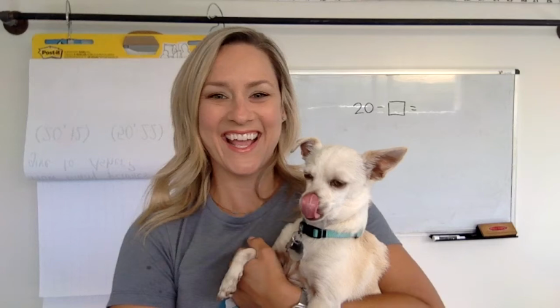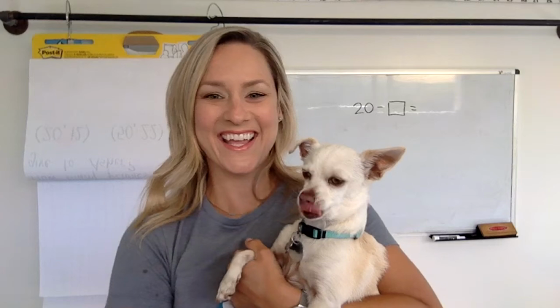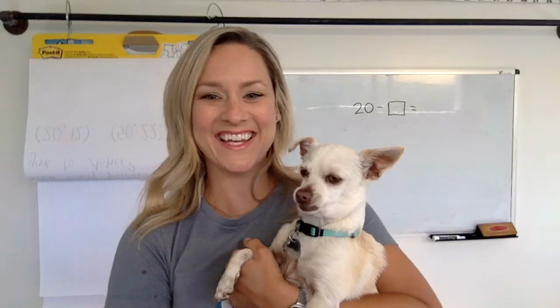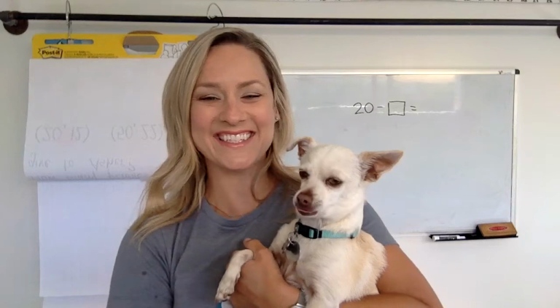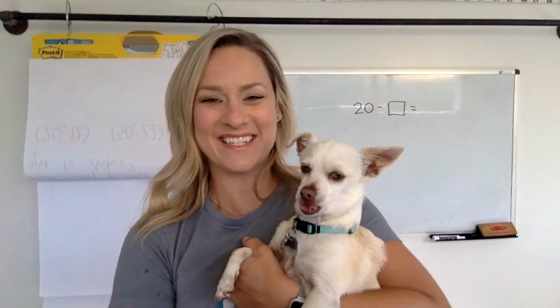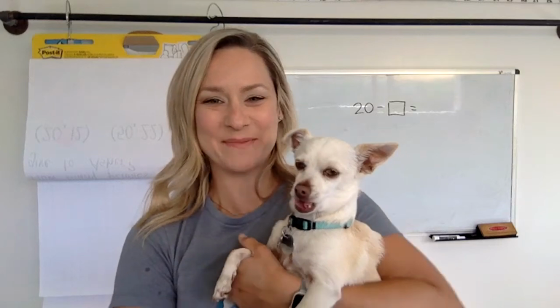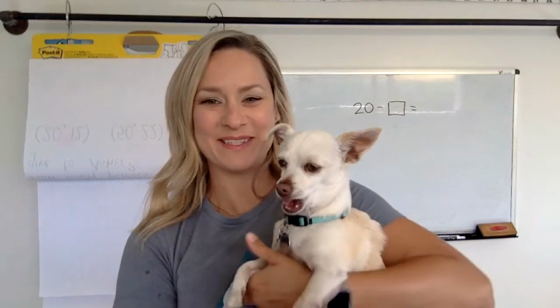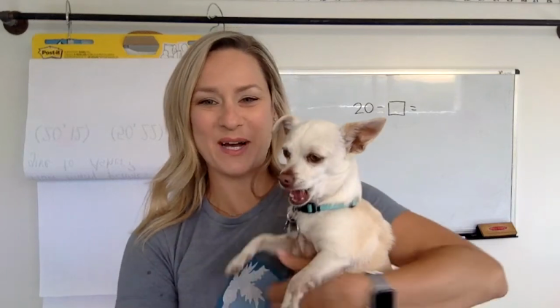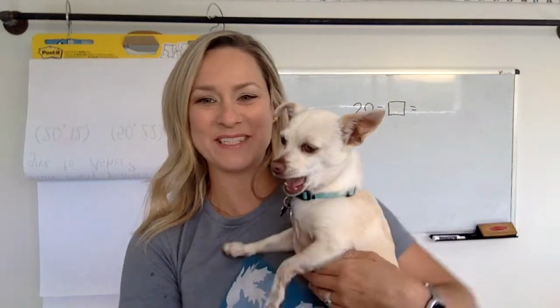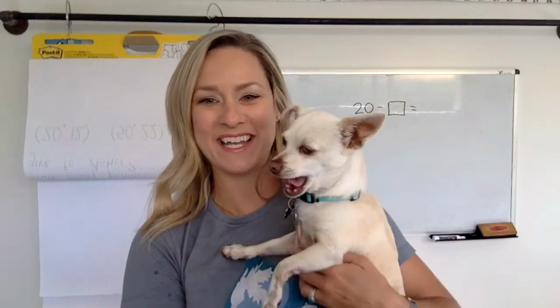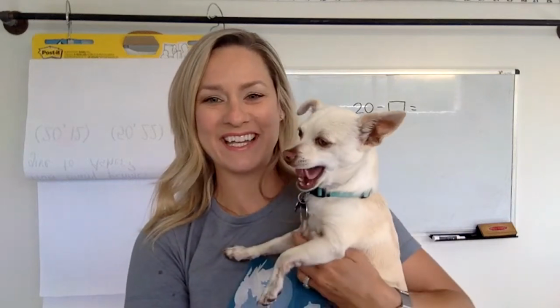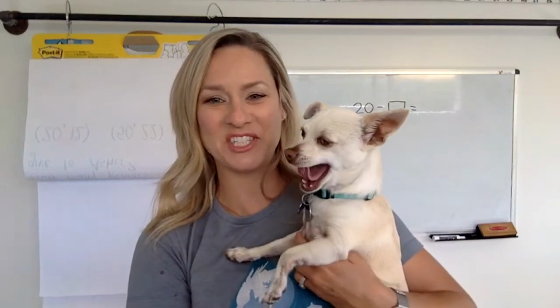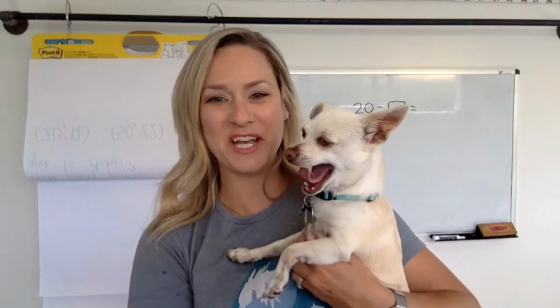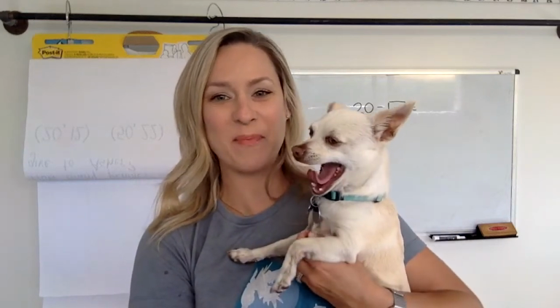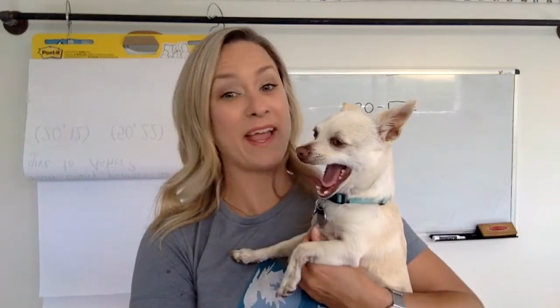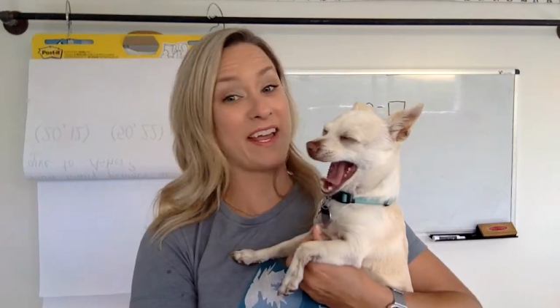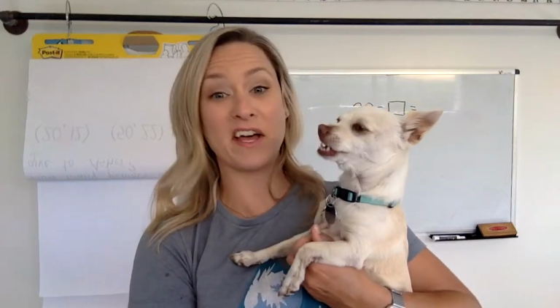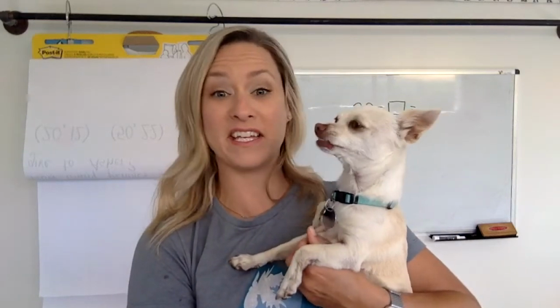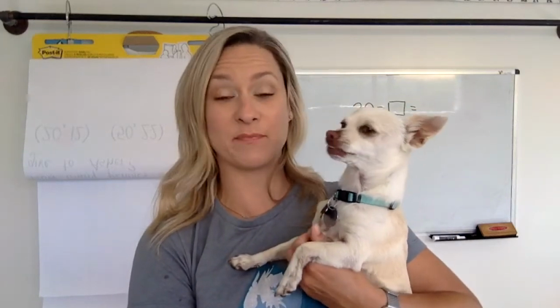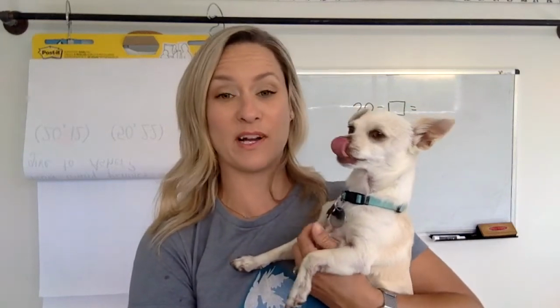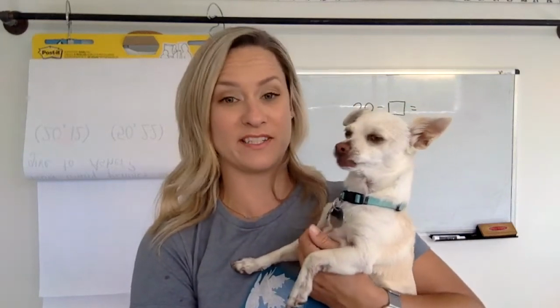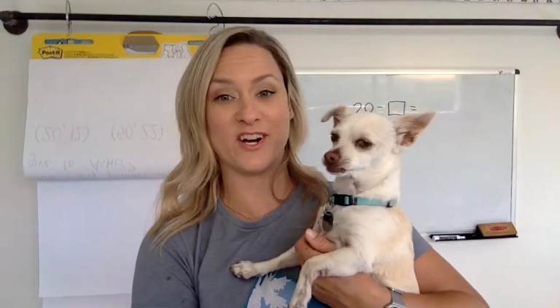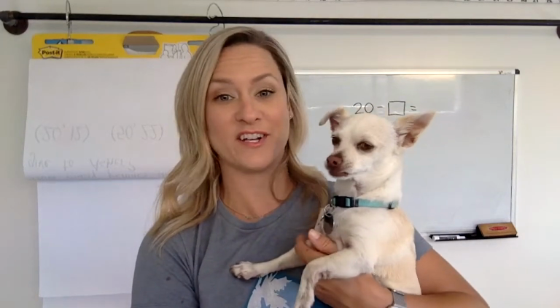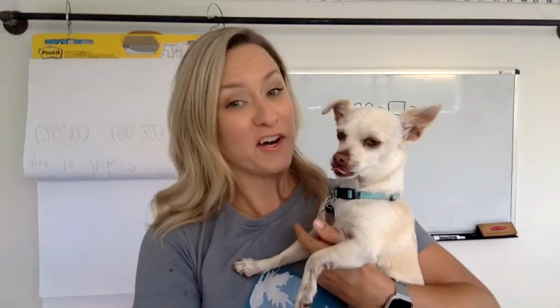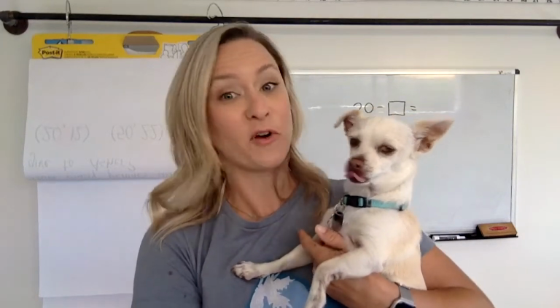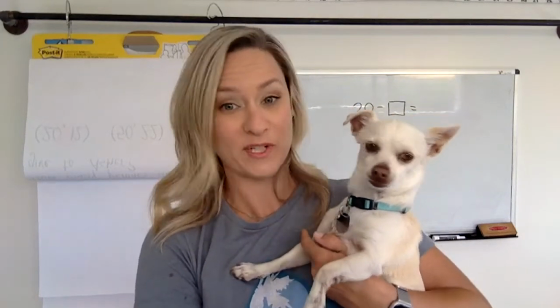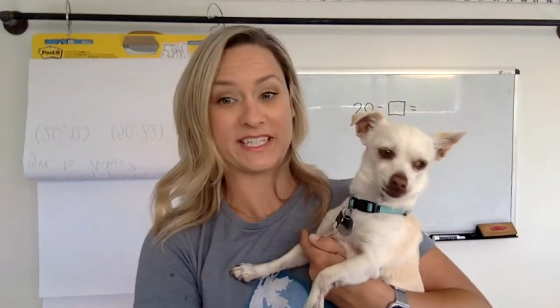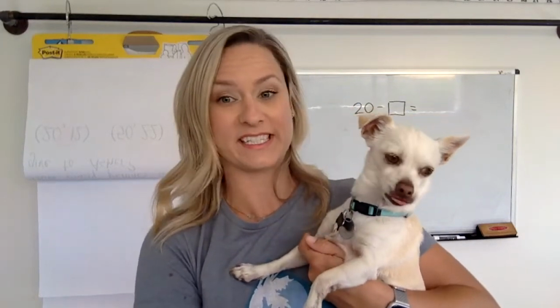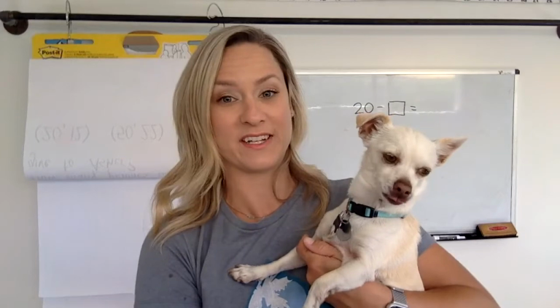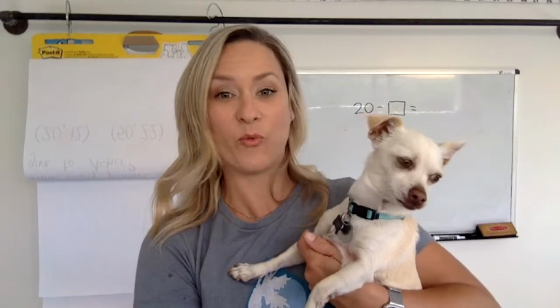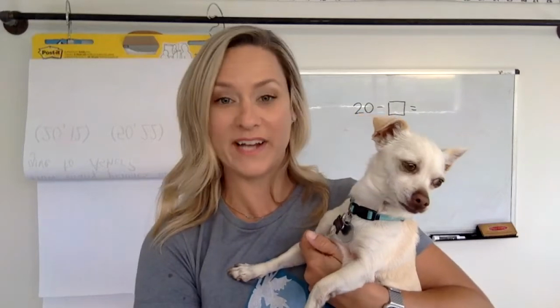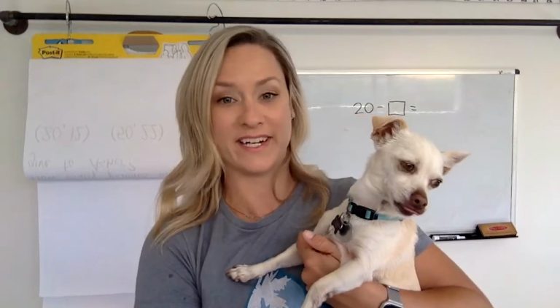Hey kids, it's Mrs. Compton and Chip, and he's brought his yawn. Of course he did. Why not?